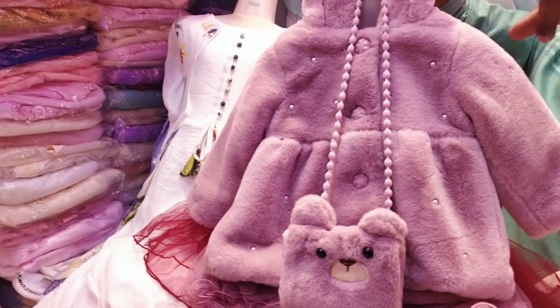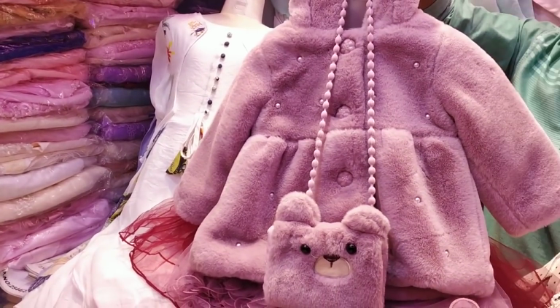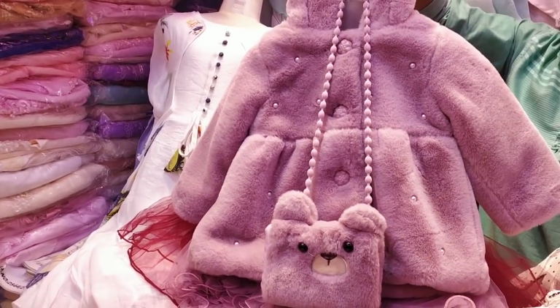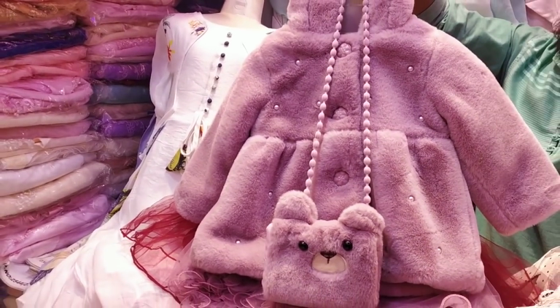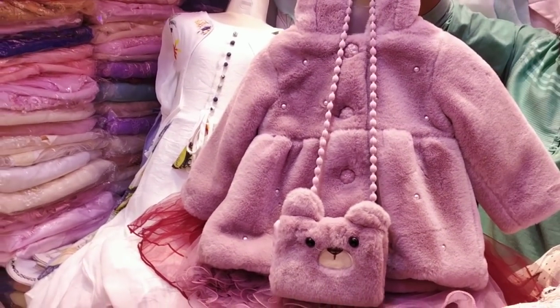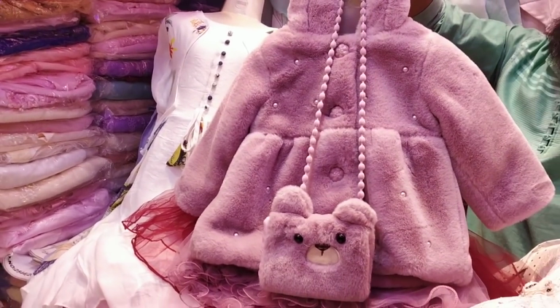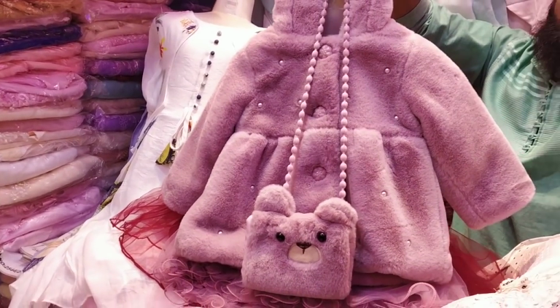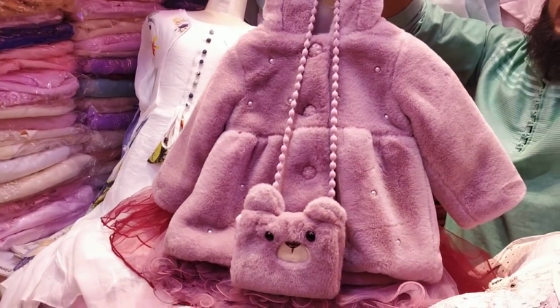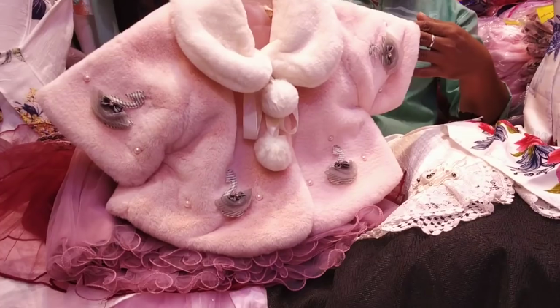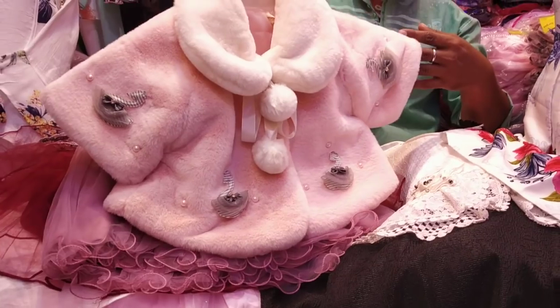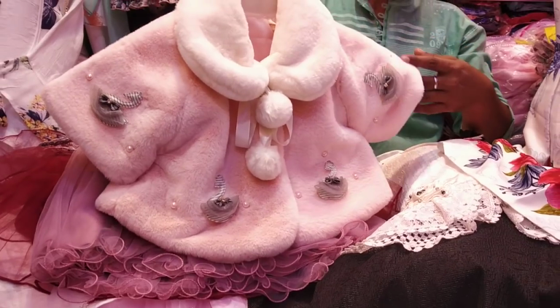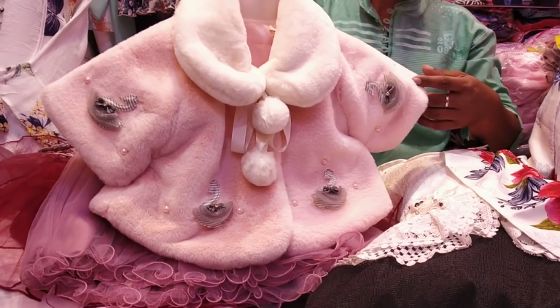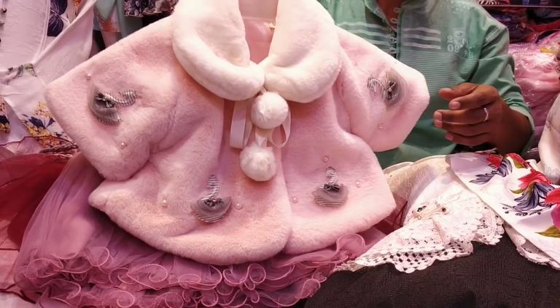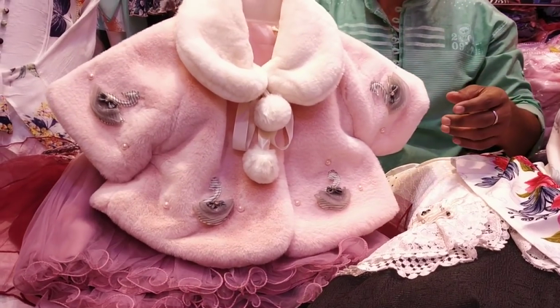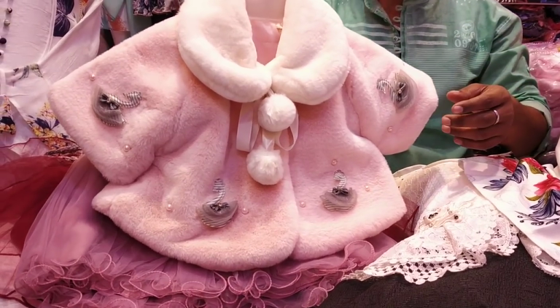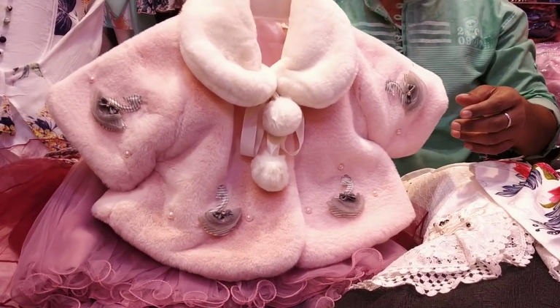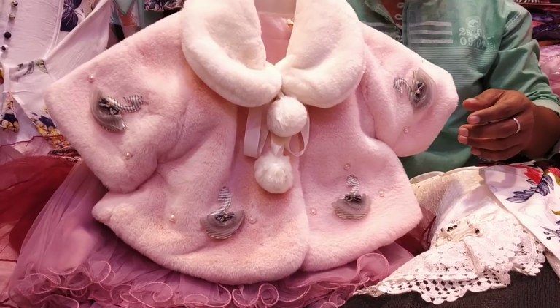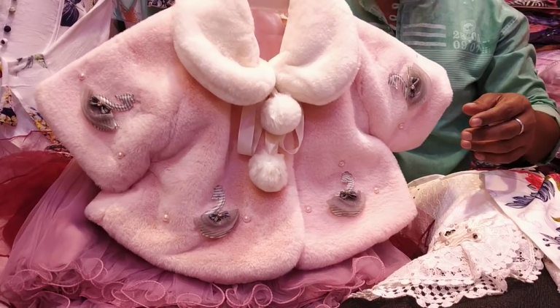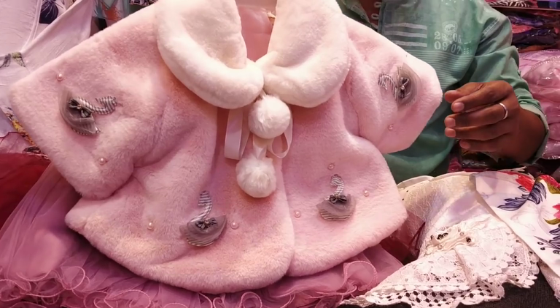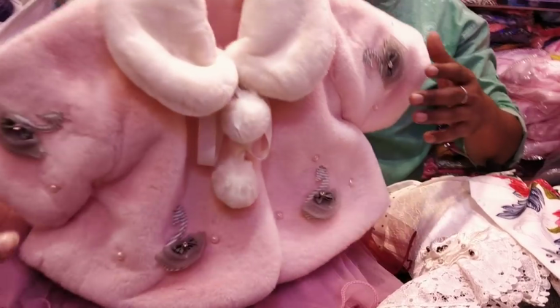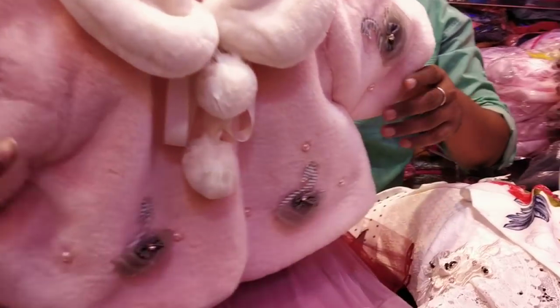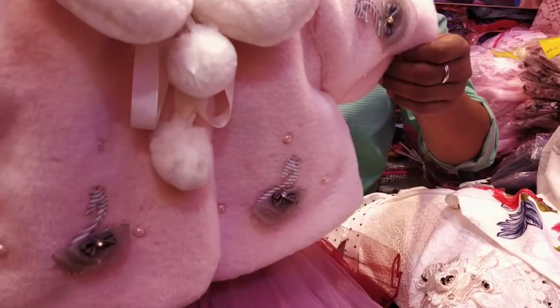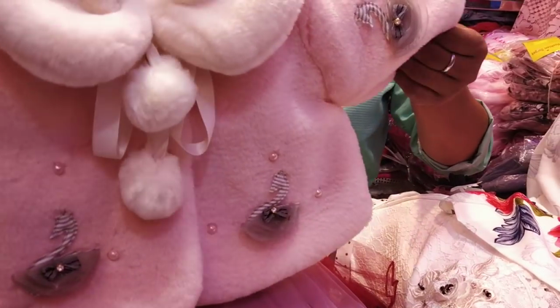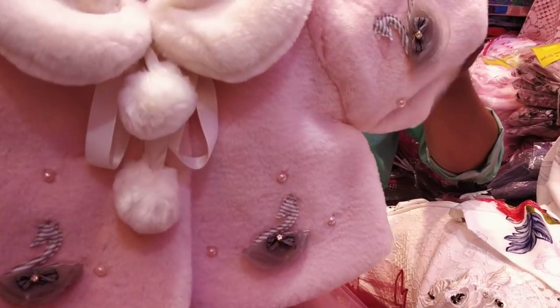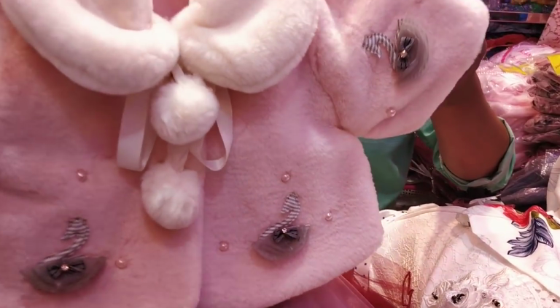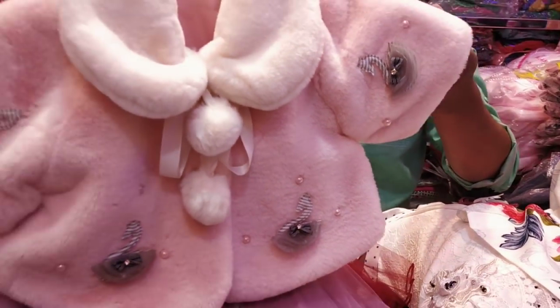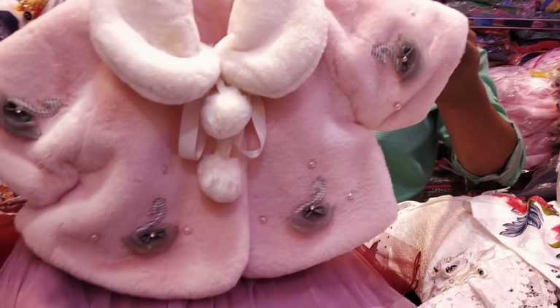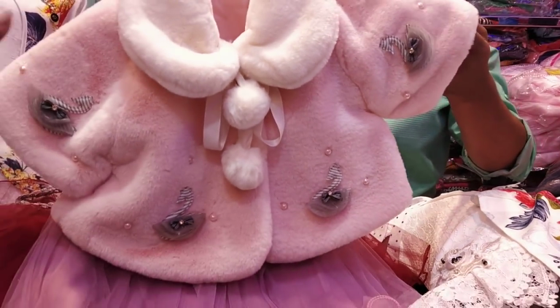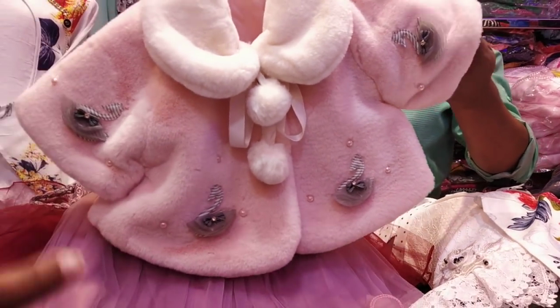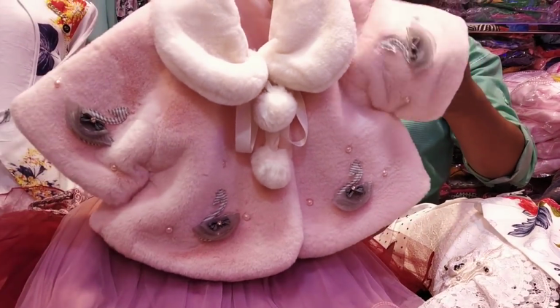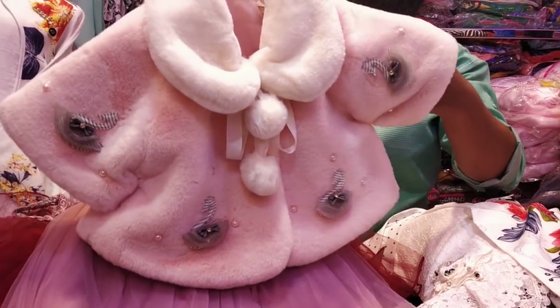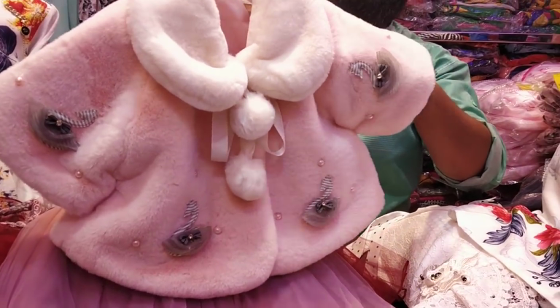I've never seen it. Glasses. Okay, it's very nice. How much is it?